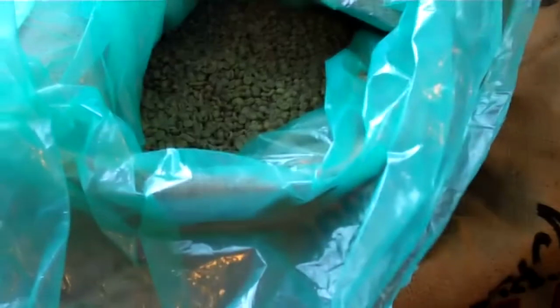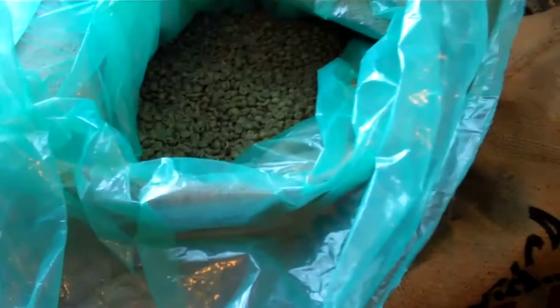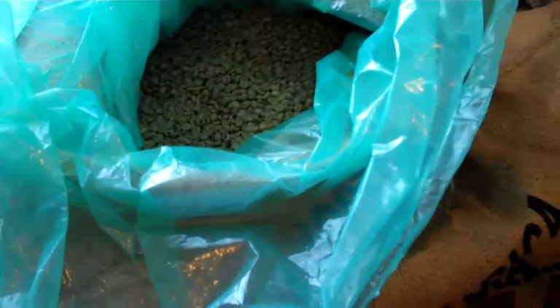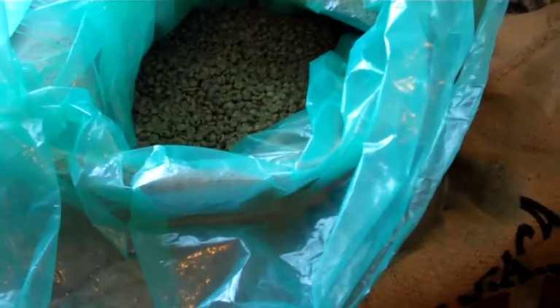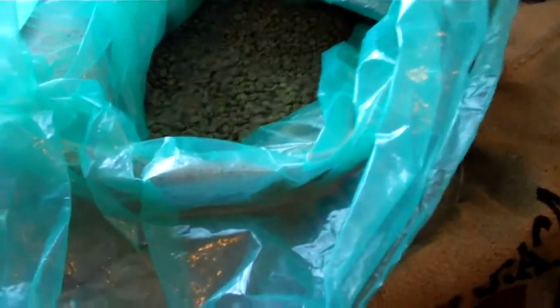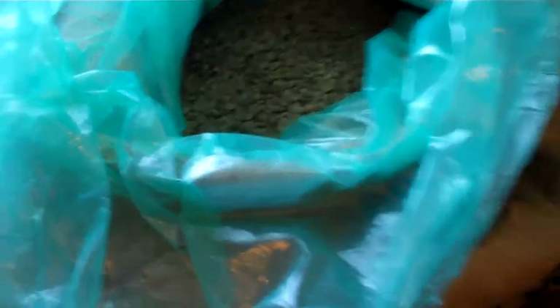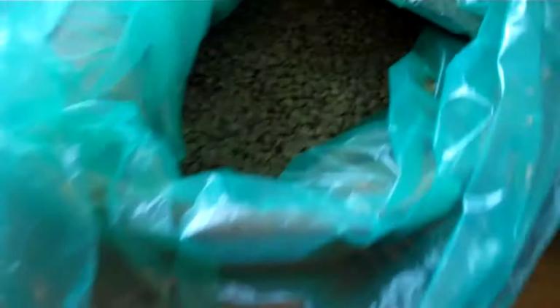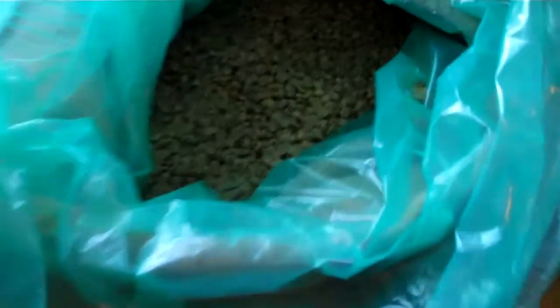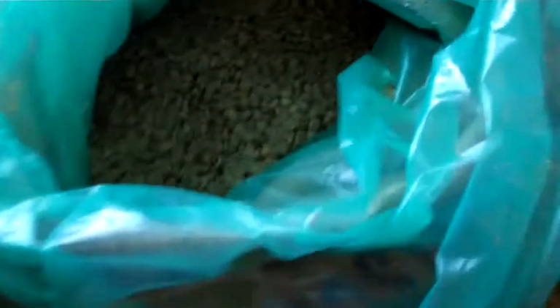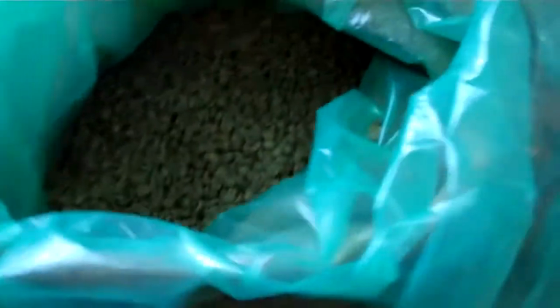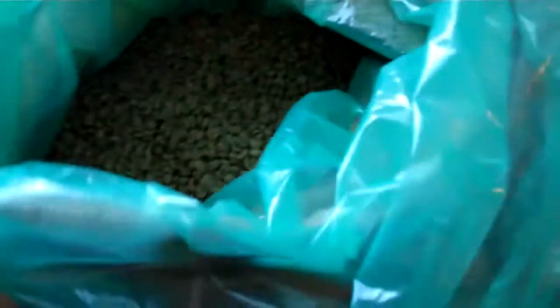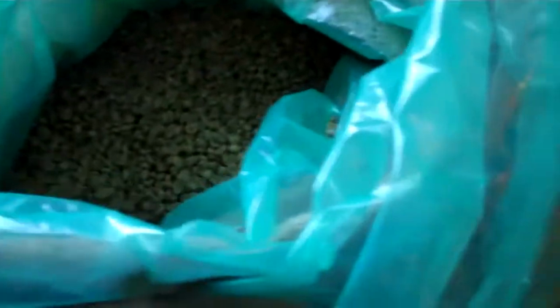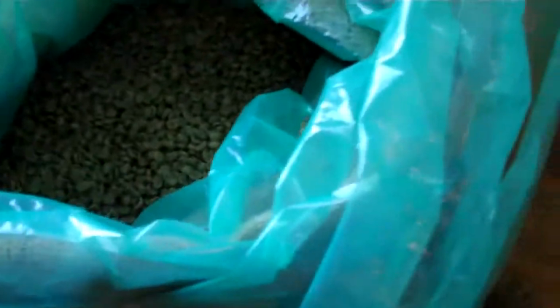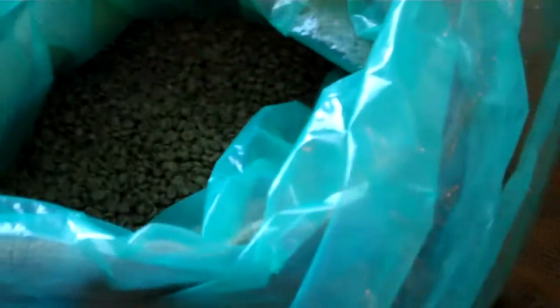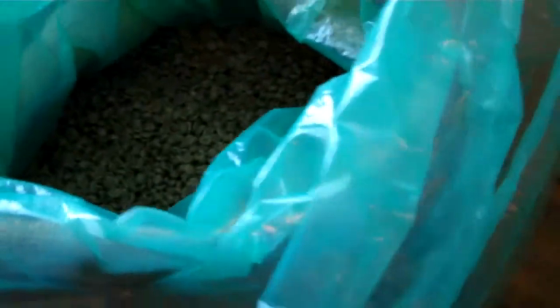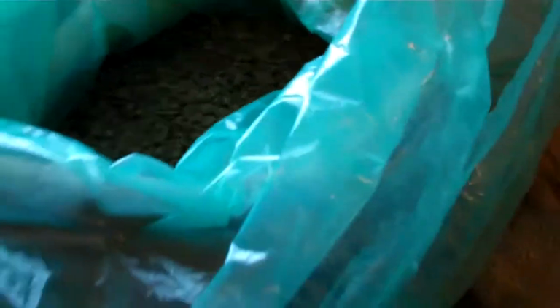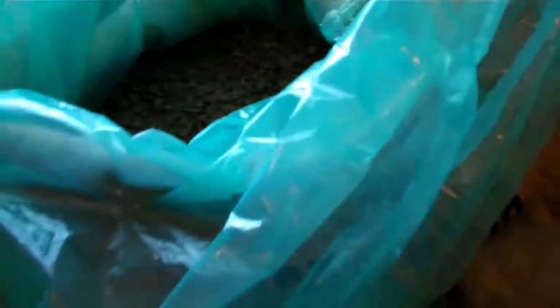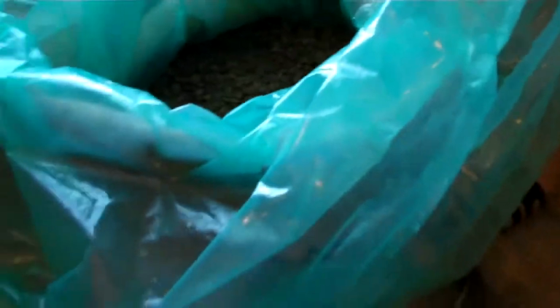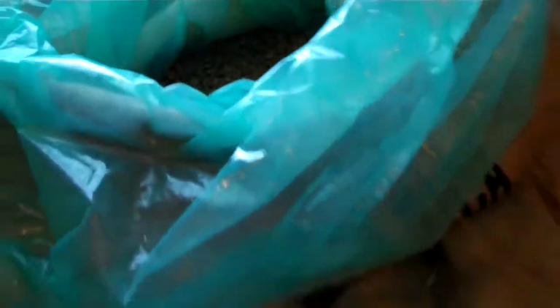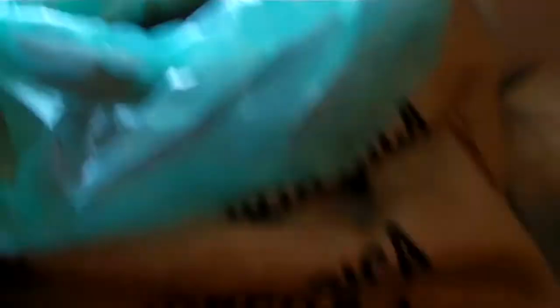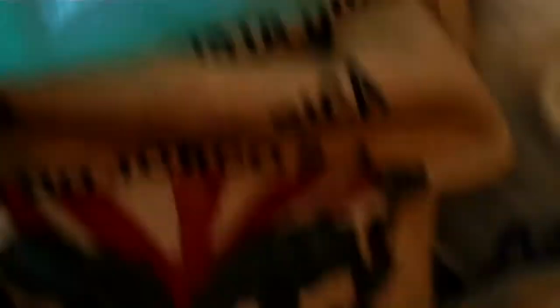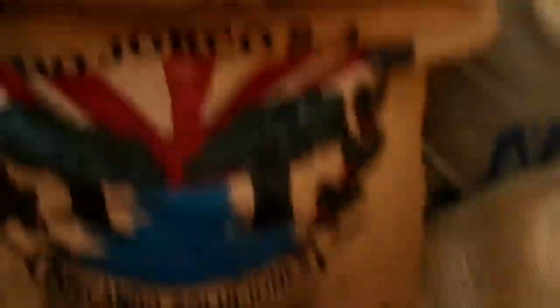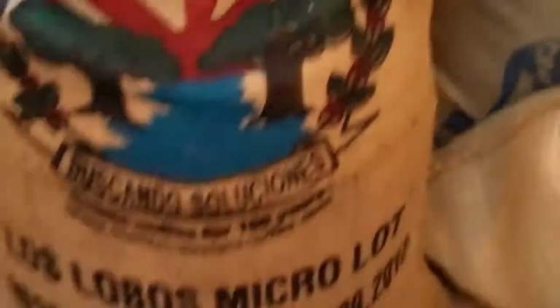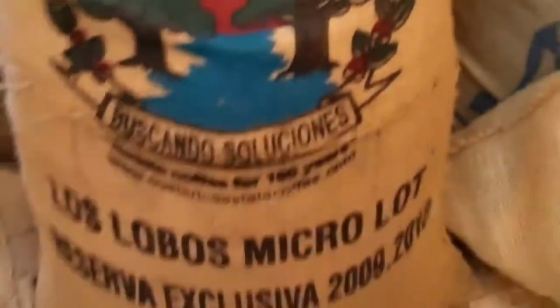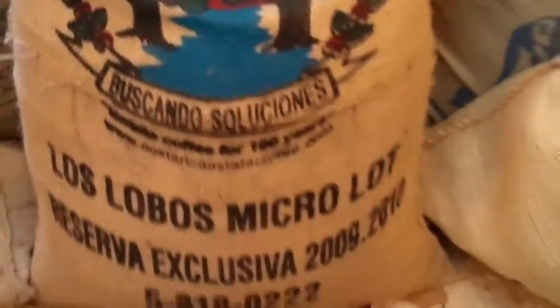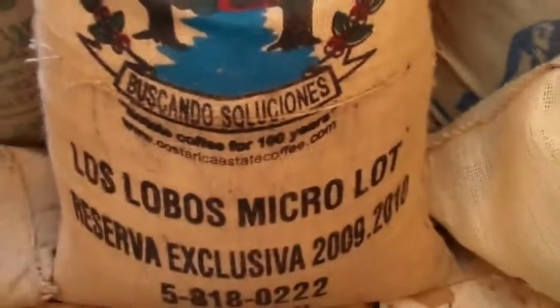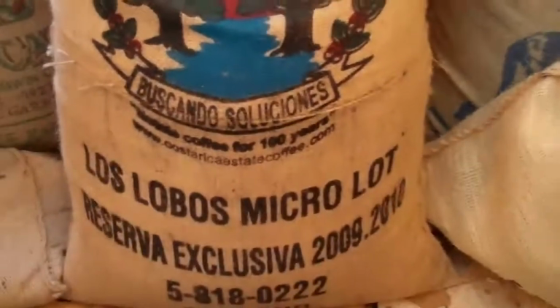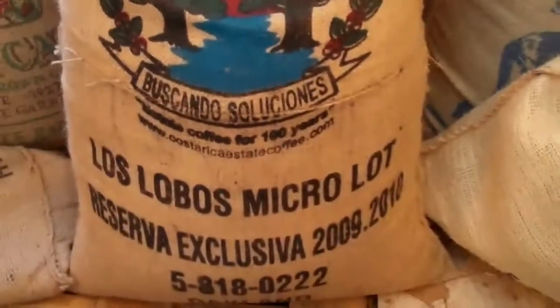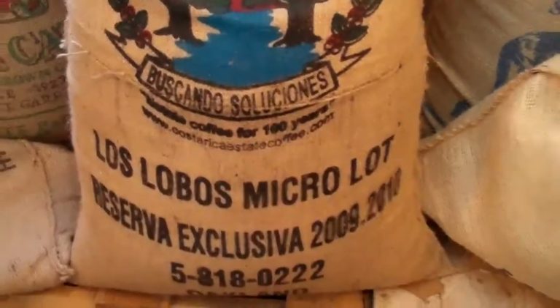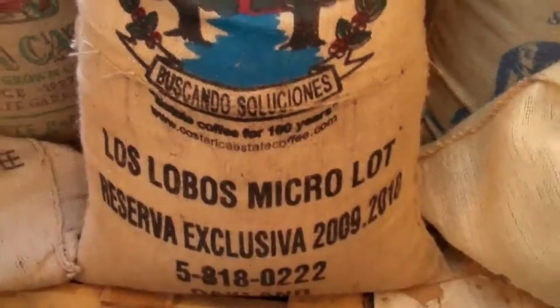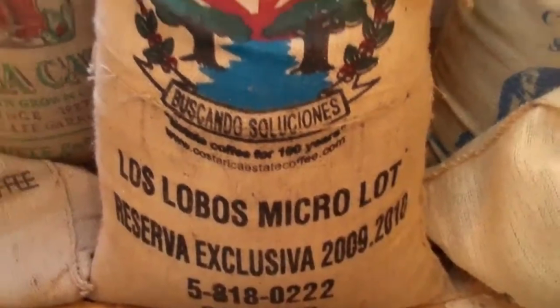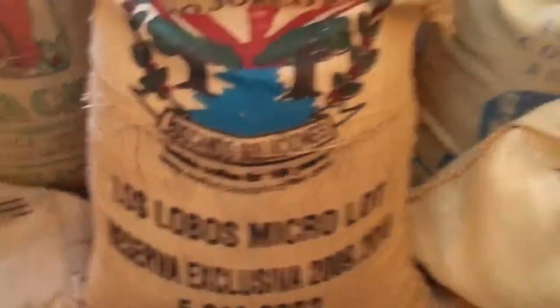So, there you have it. That's the Costa Rica, Rio Jorco, Los Lobos MicroLot.